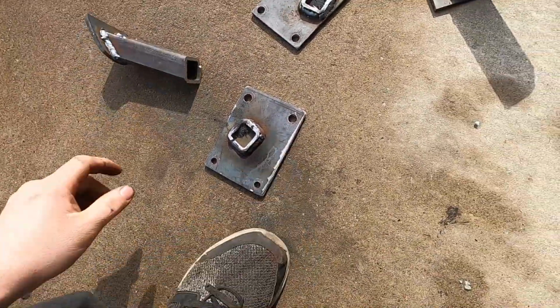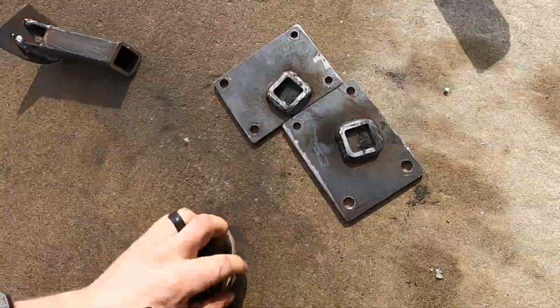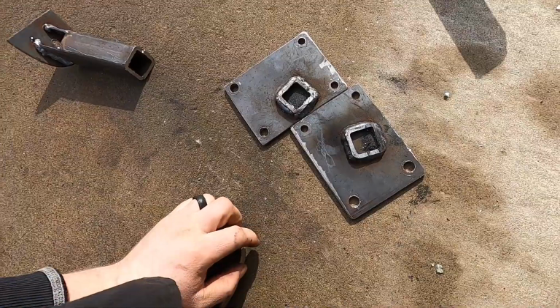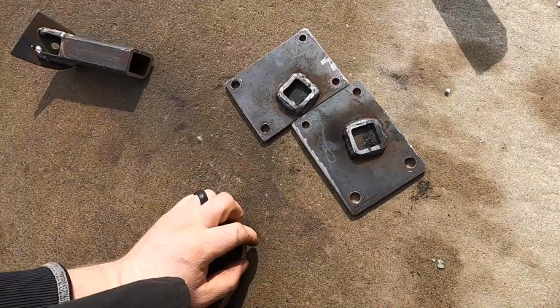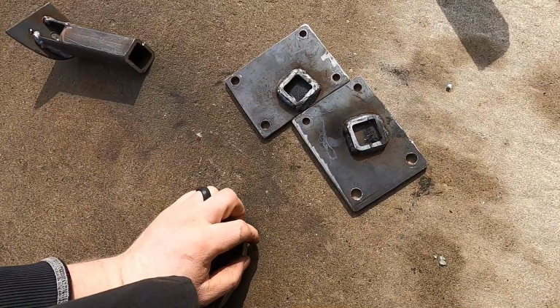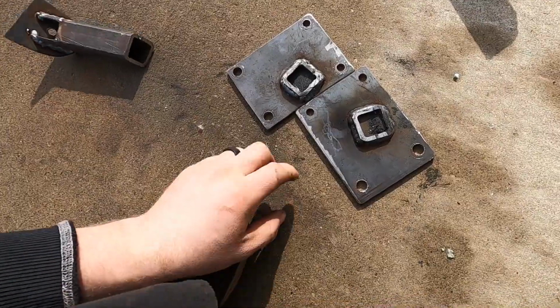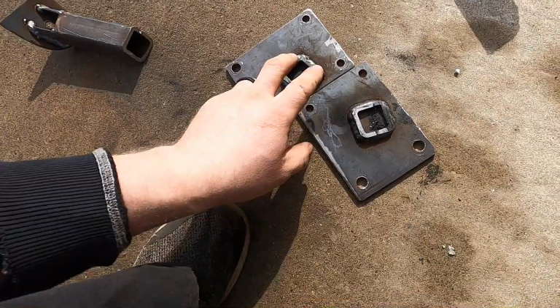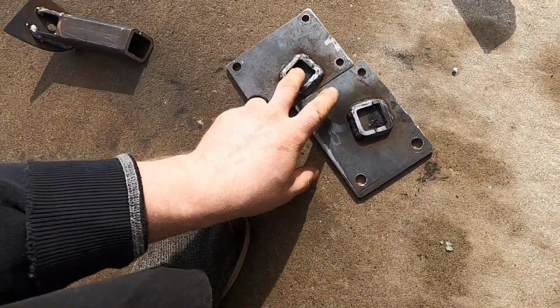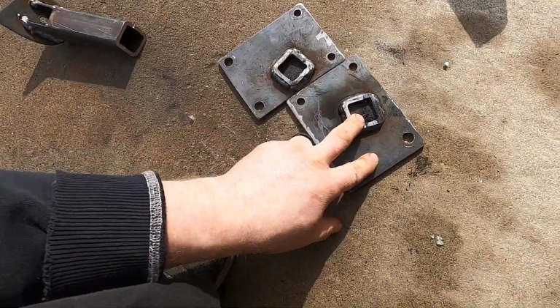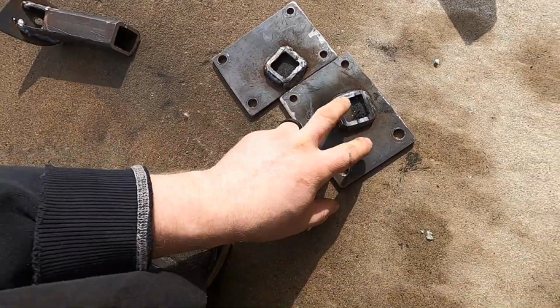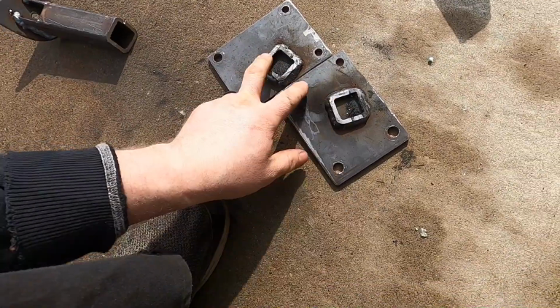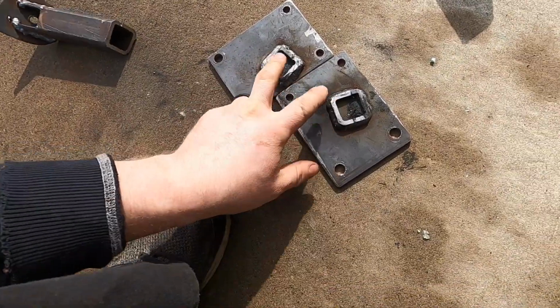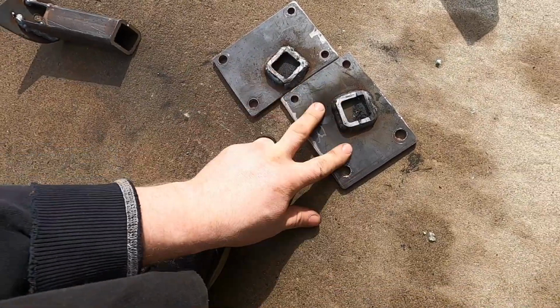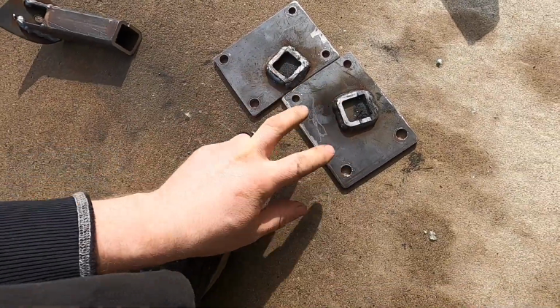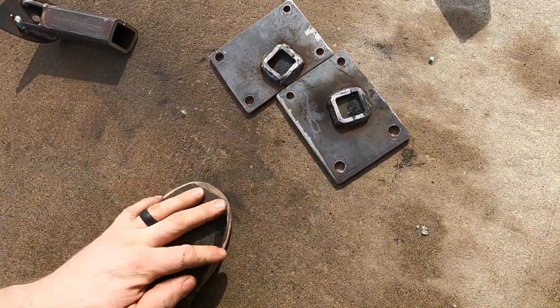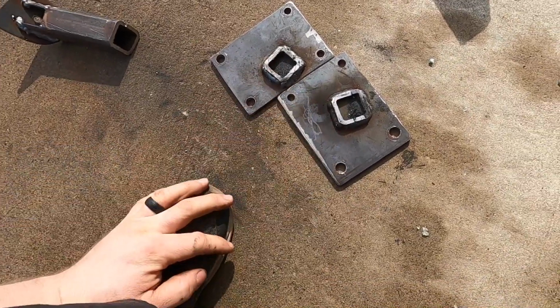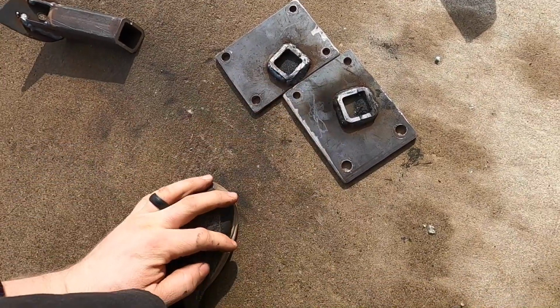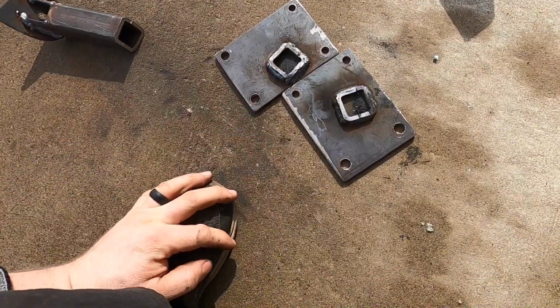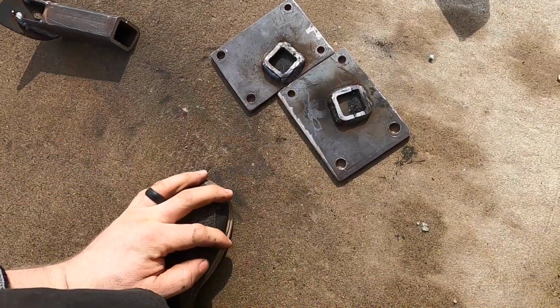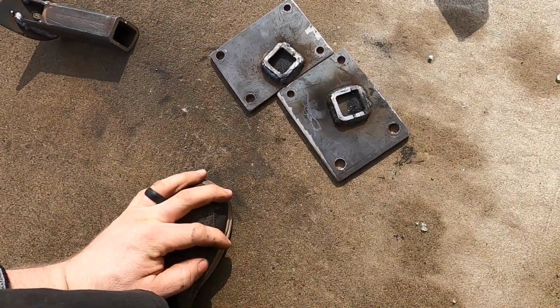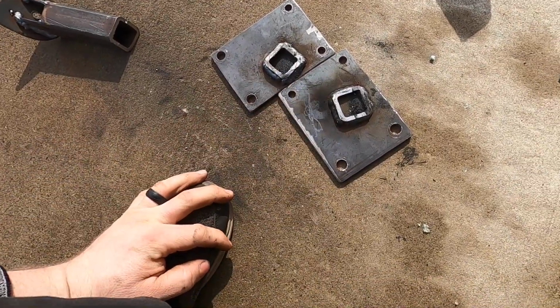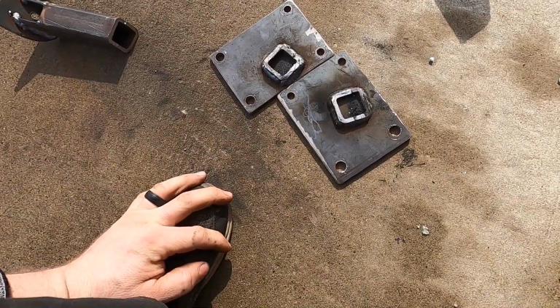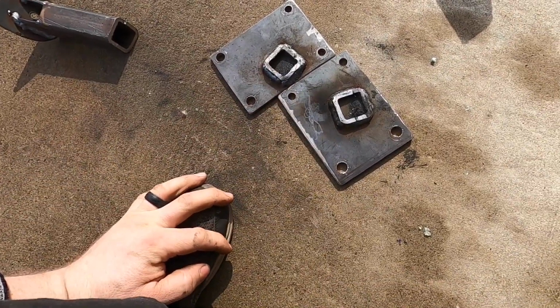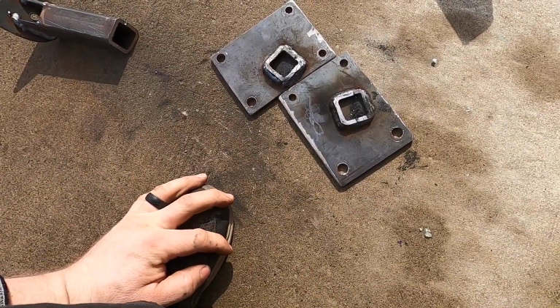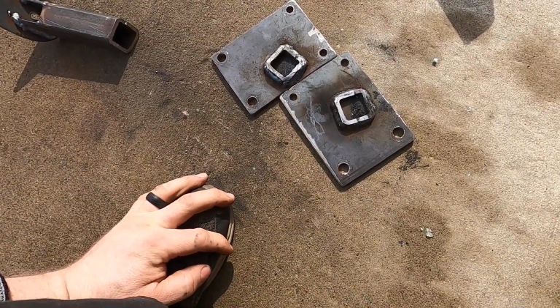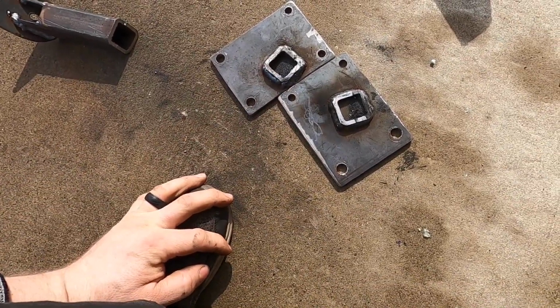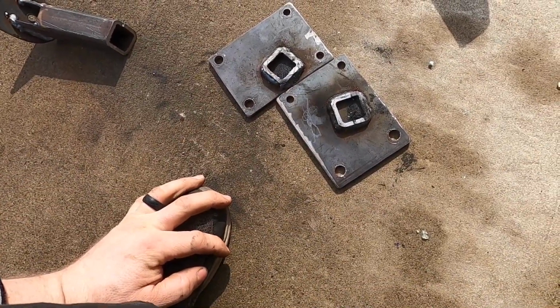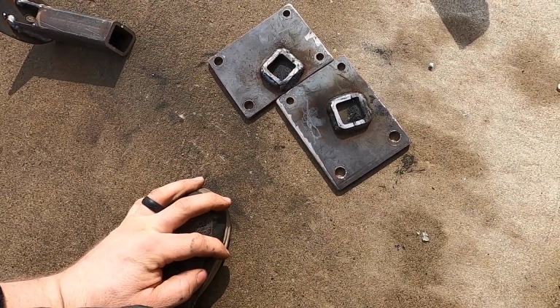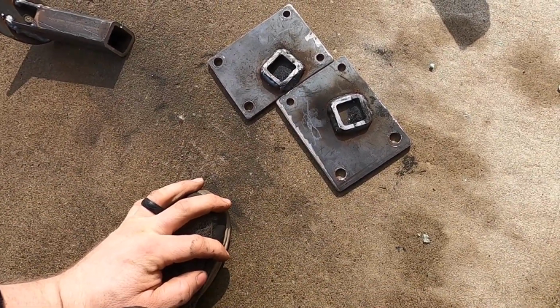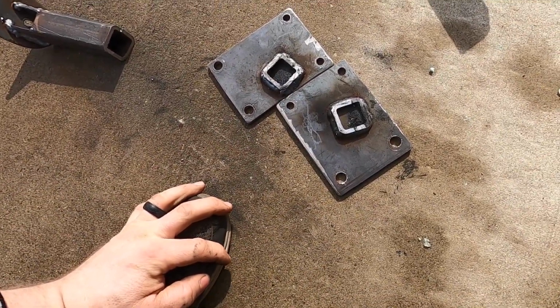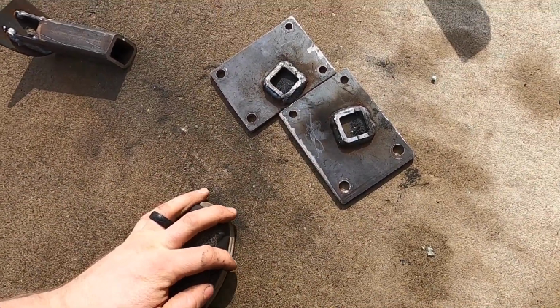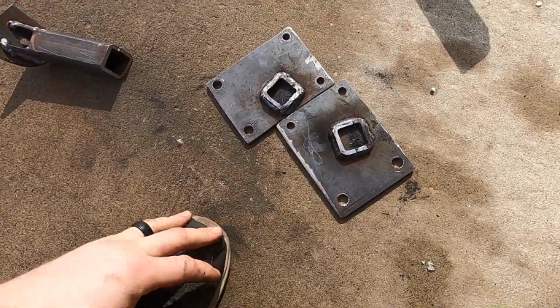We got those plates cut out. Now I'm just gonna clean those so they're flat and we can re-weld them again.